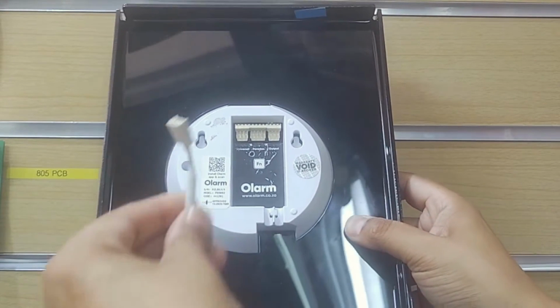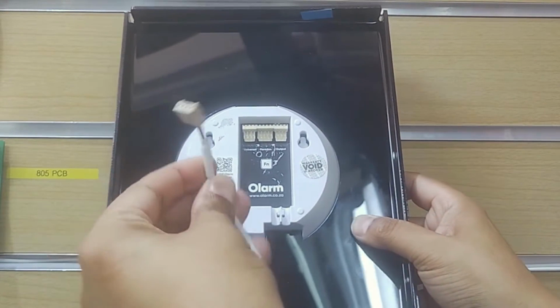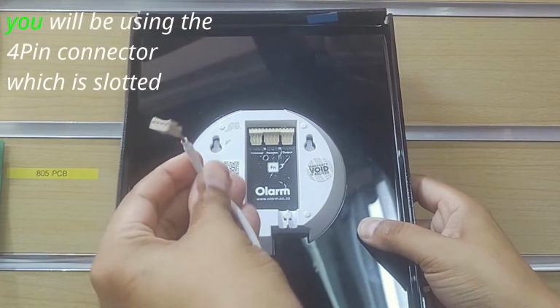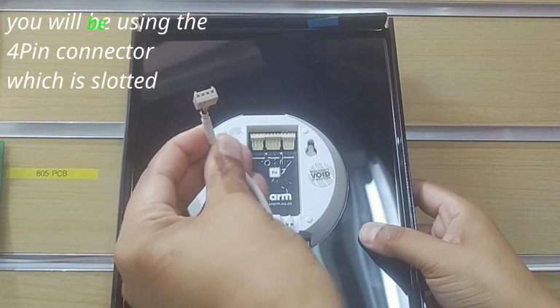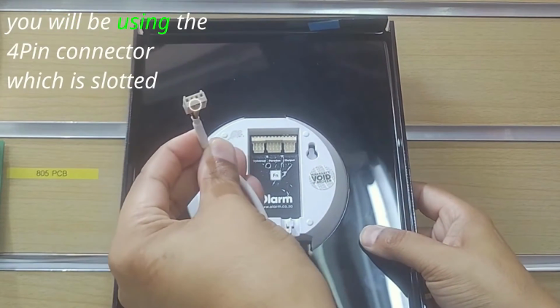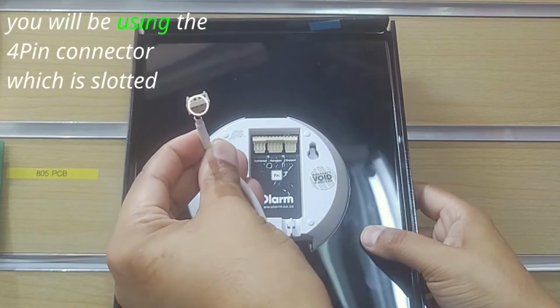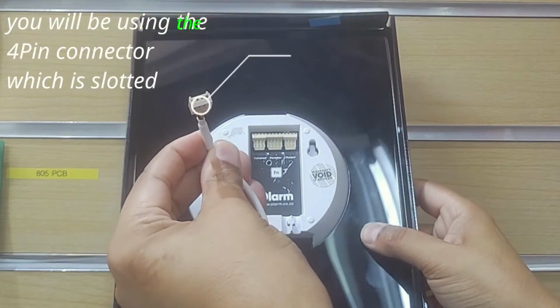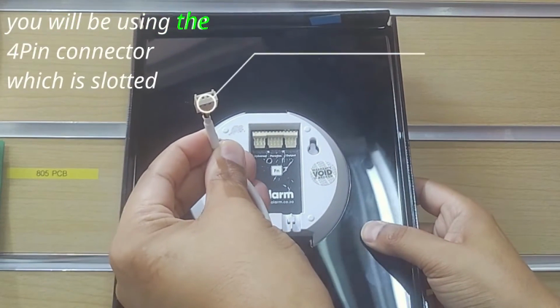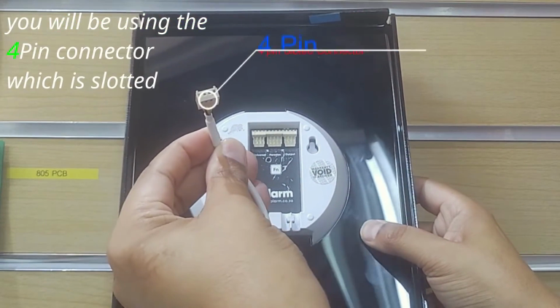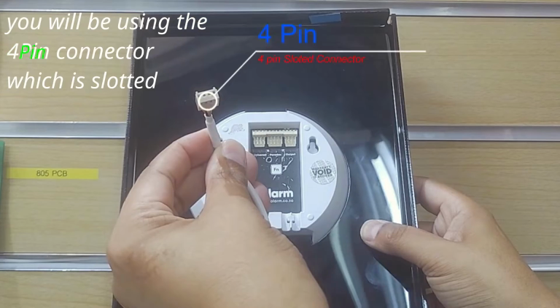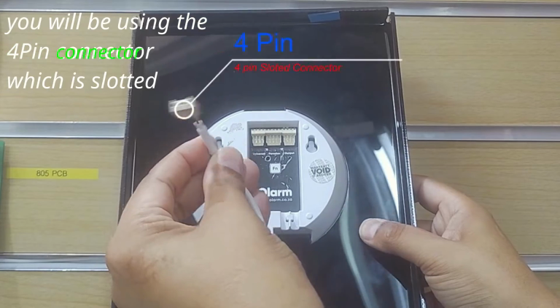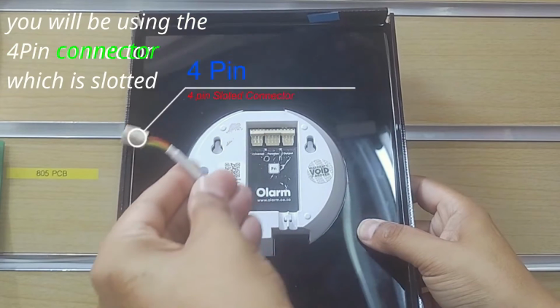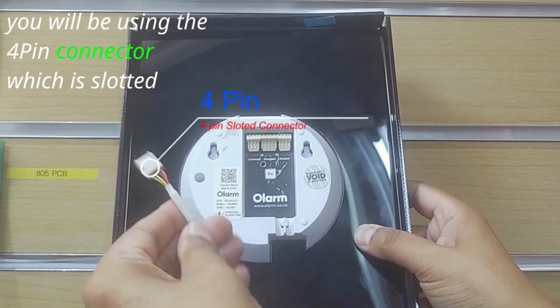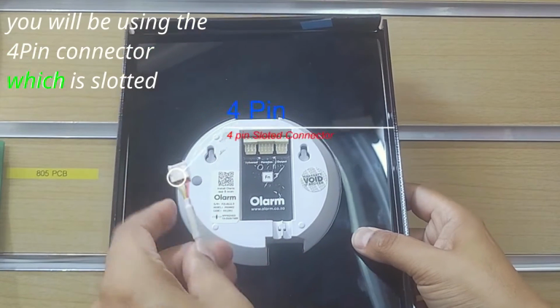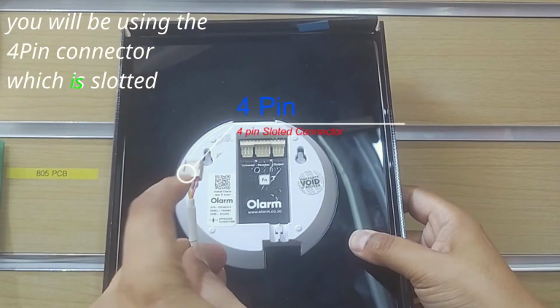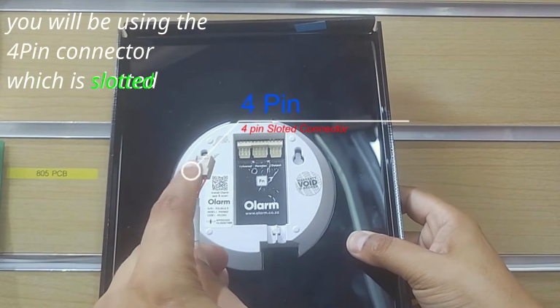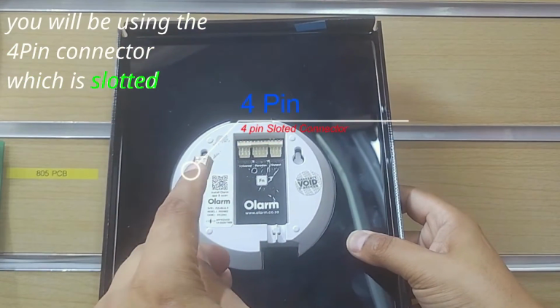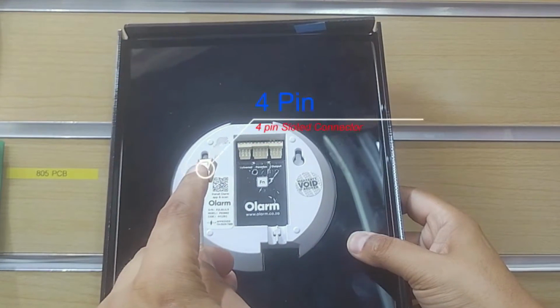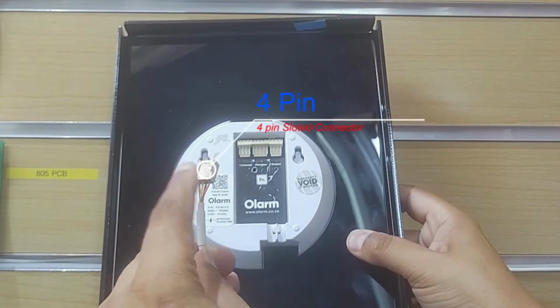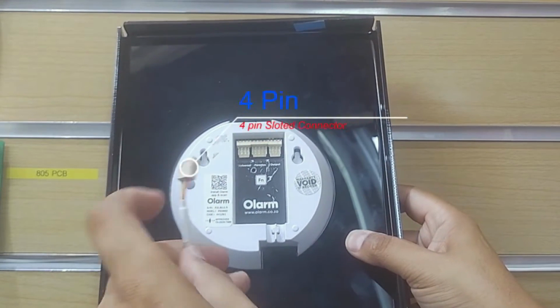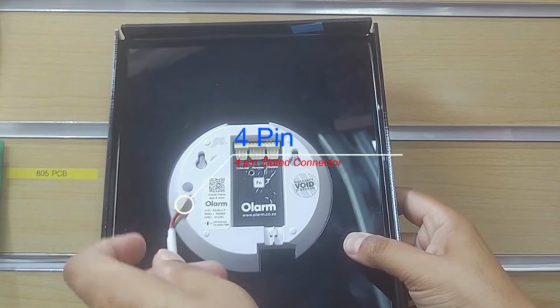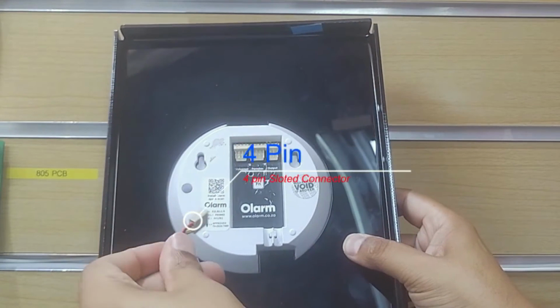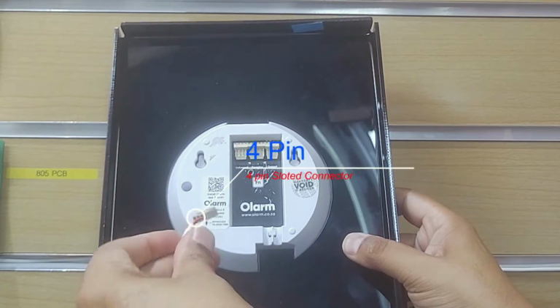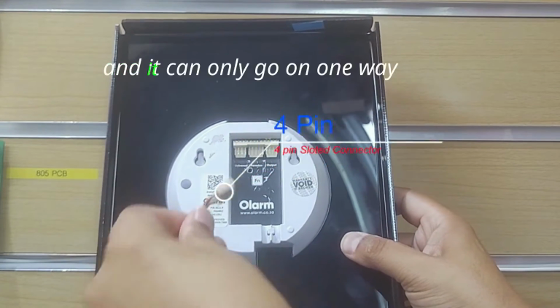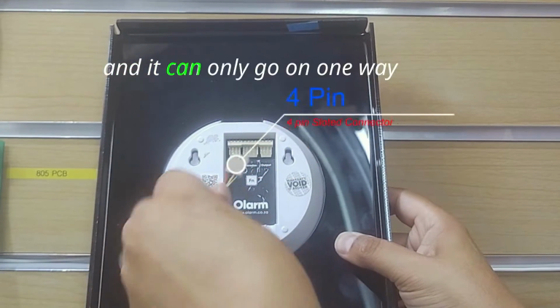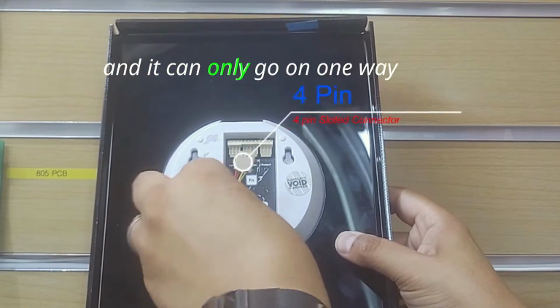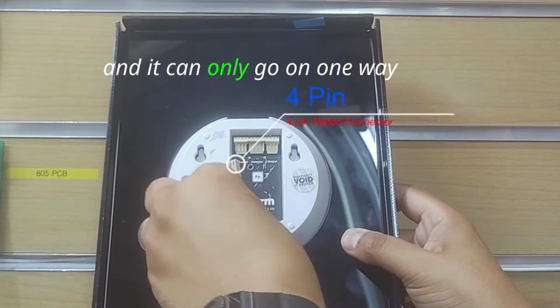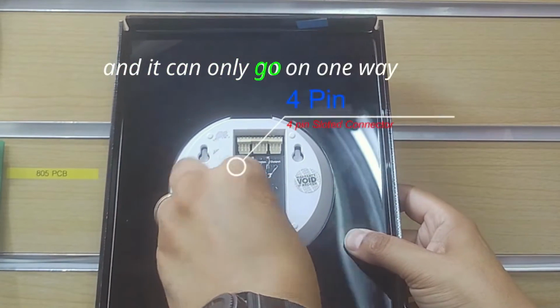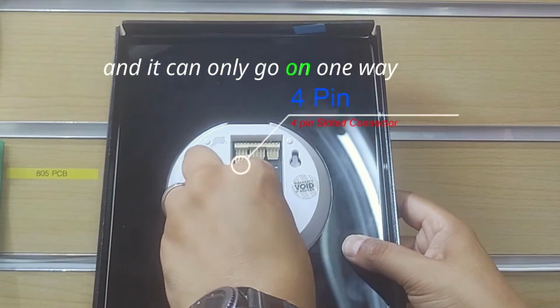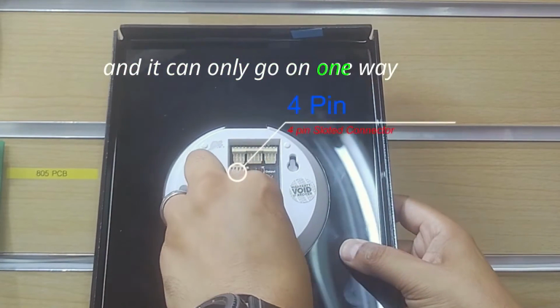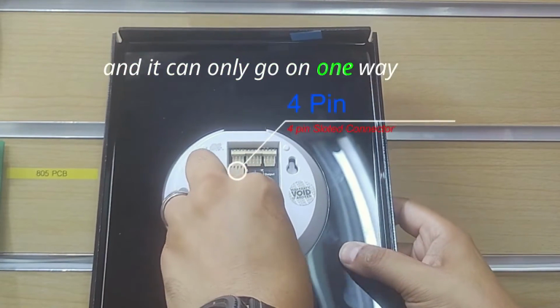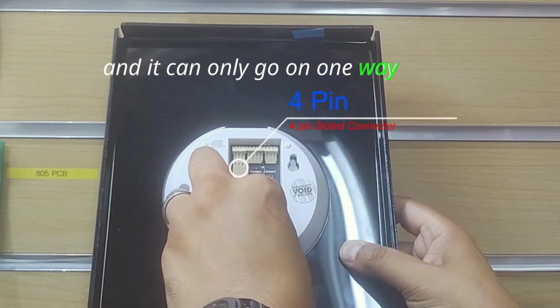You will be using the 4-pin connector, which is slotted and can only go on one way.